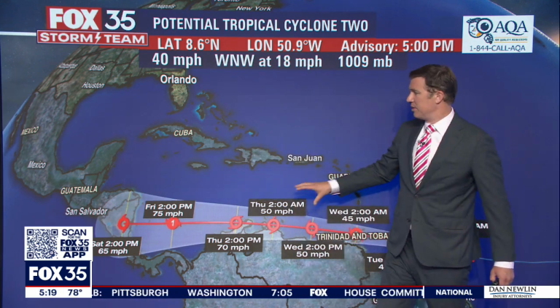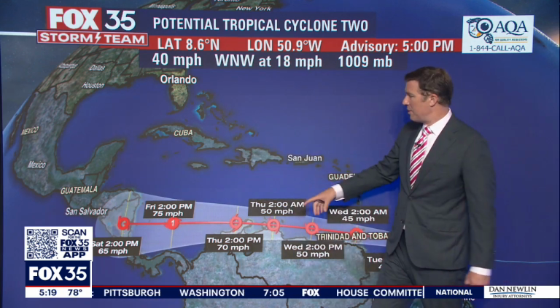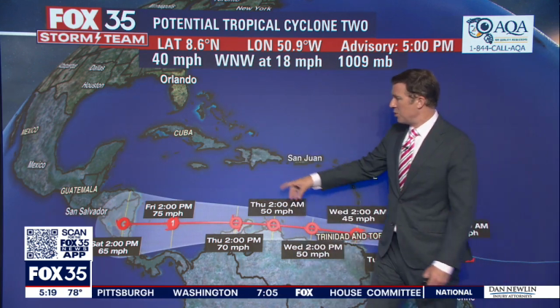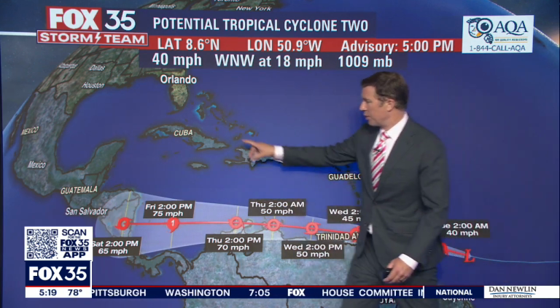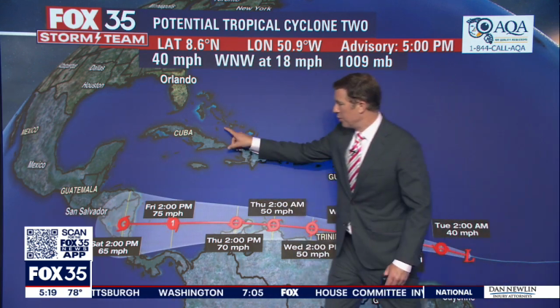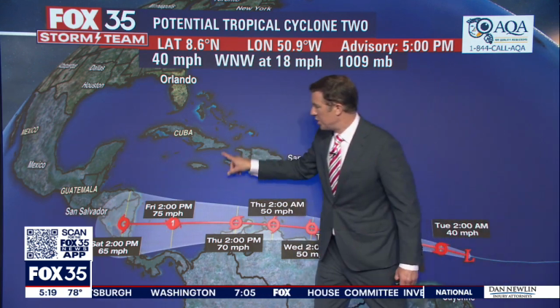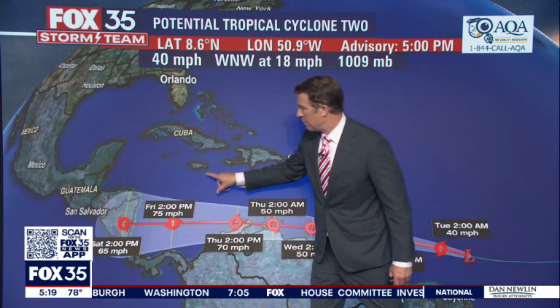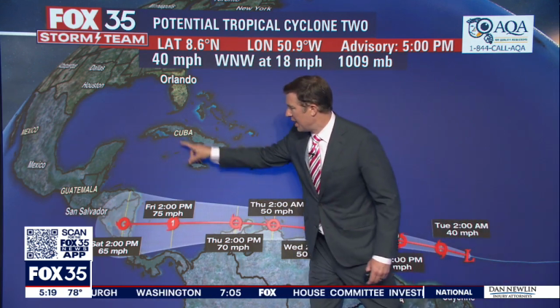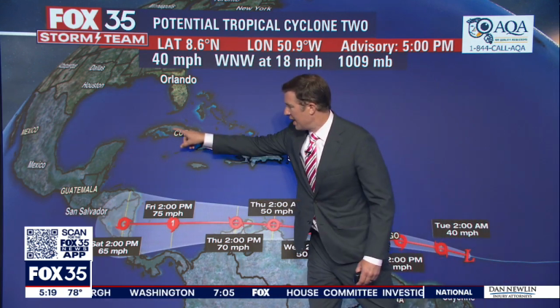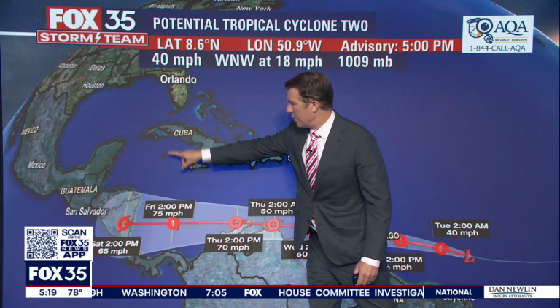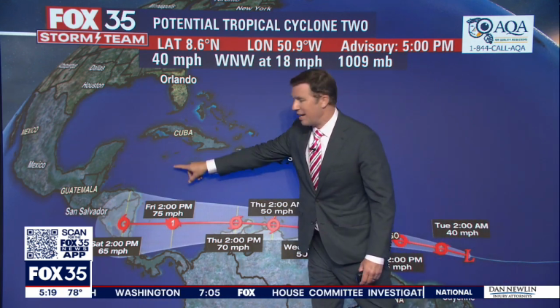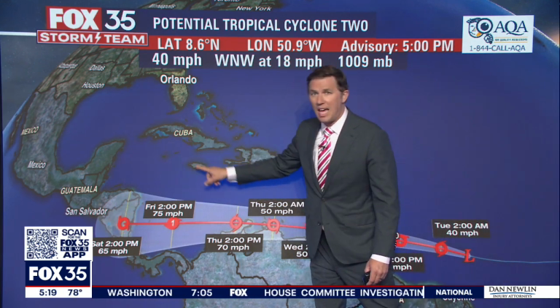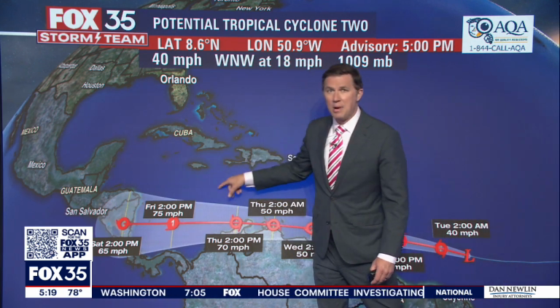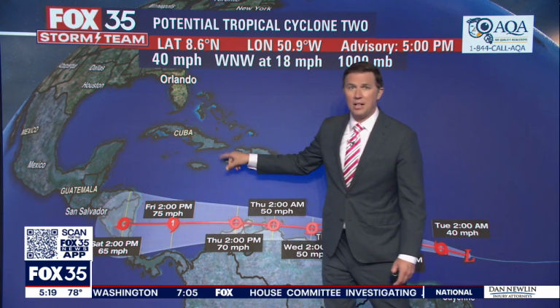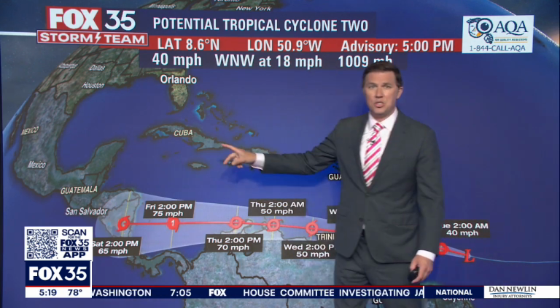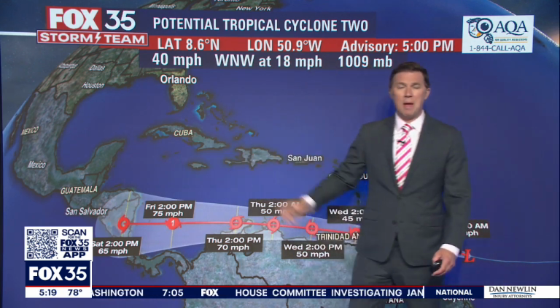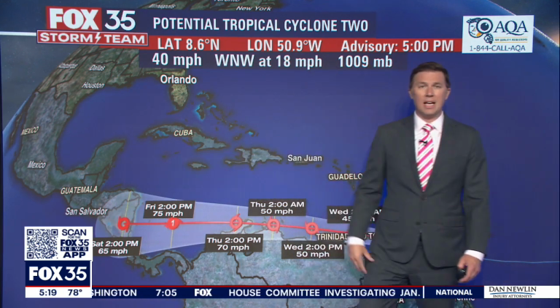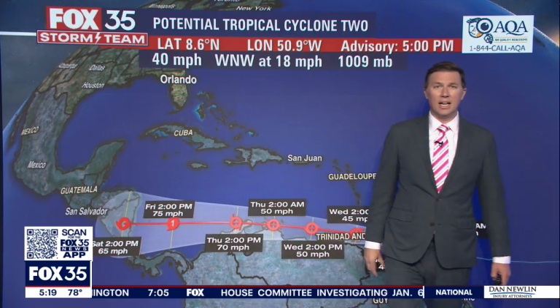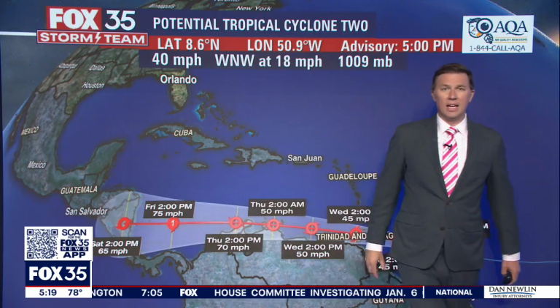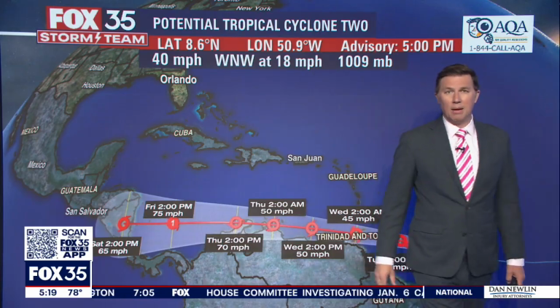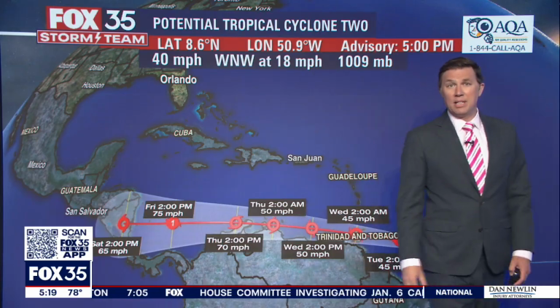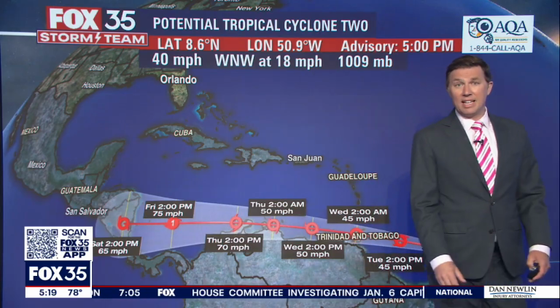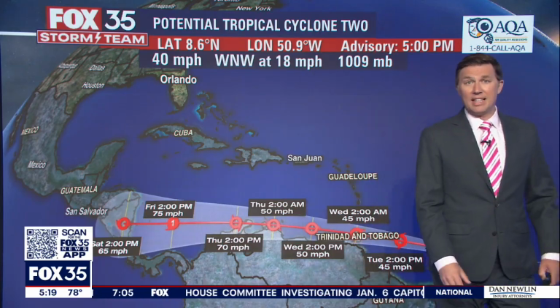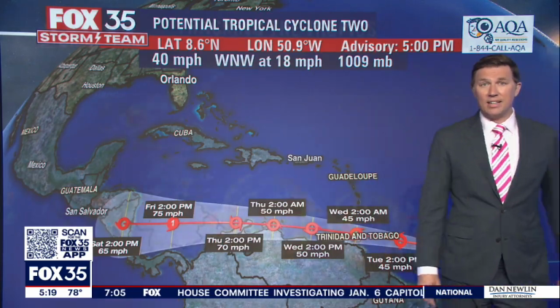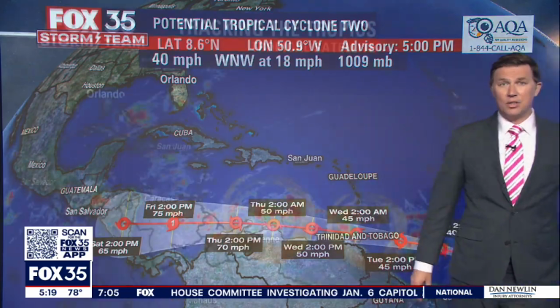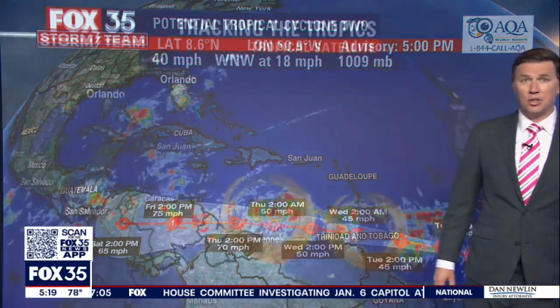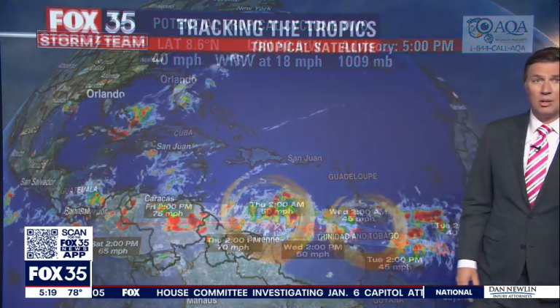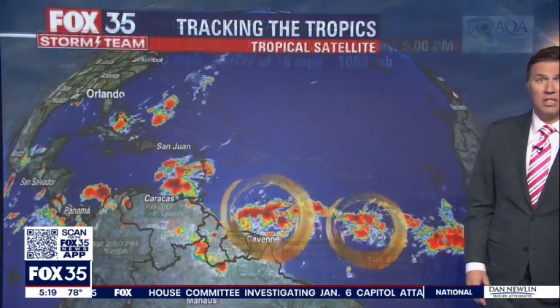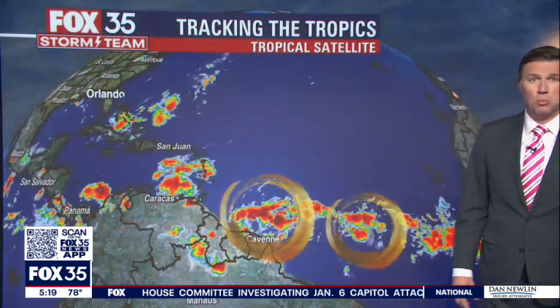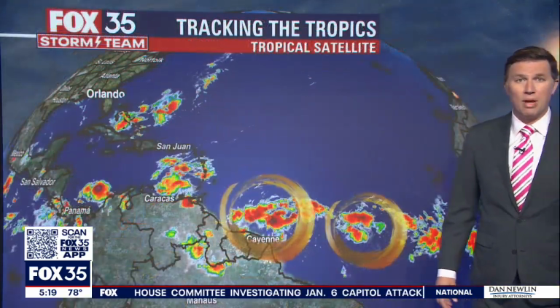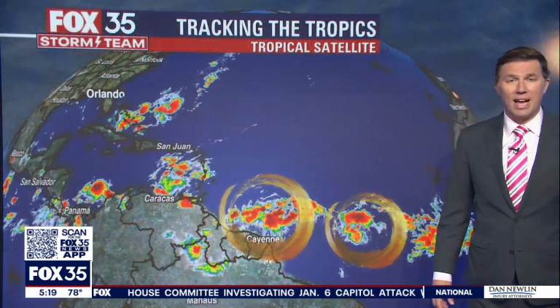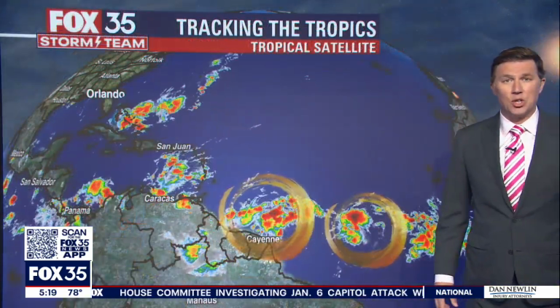It could produce some swell across the Caribbean Sea. As I mentioned, with cruise ships going down to the Cayman Islands, Jamaica, places like that, there could certainly be some wave action.